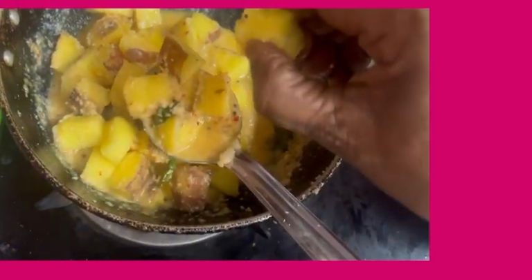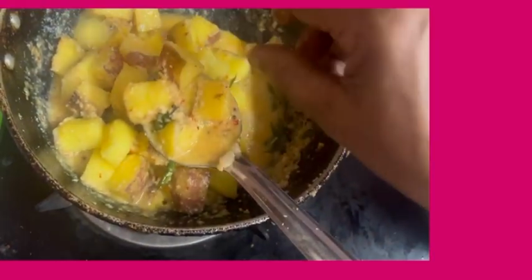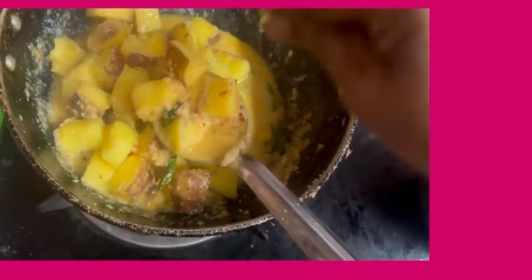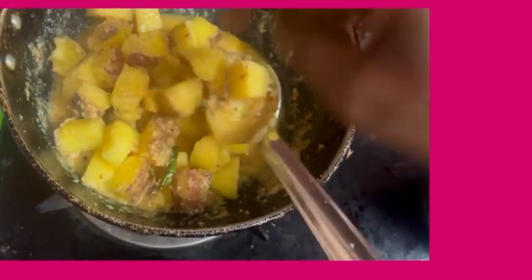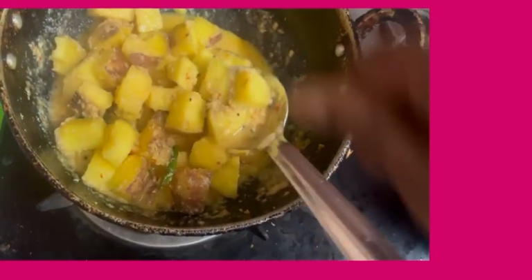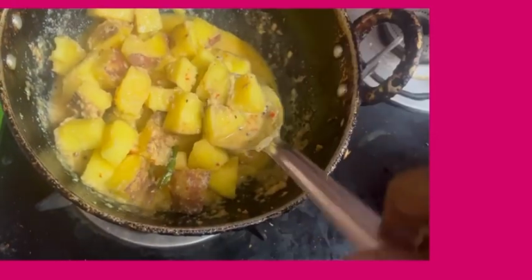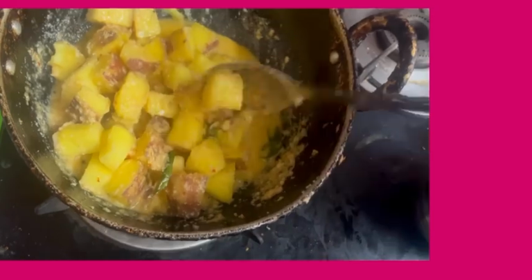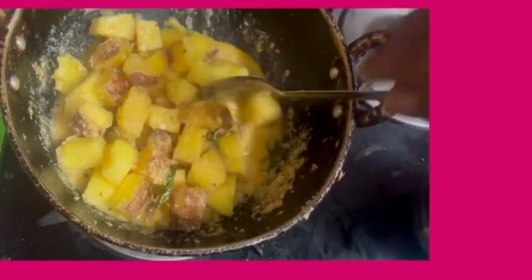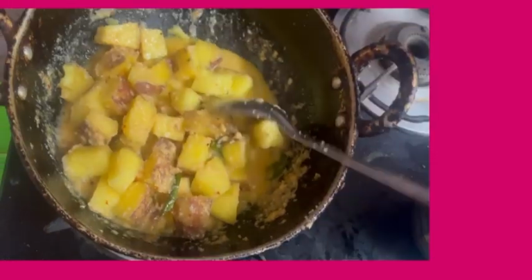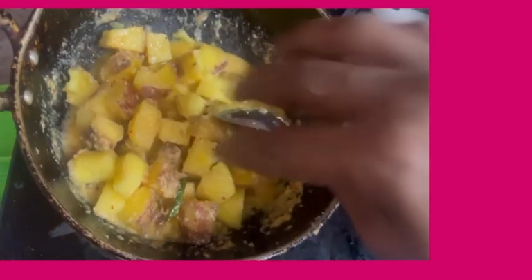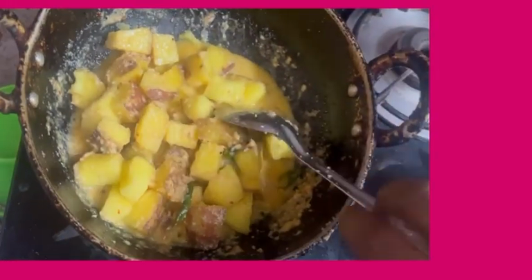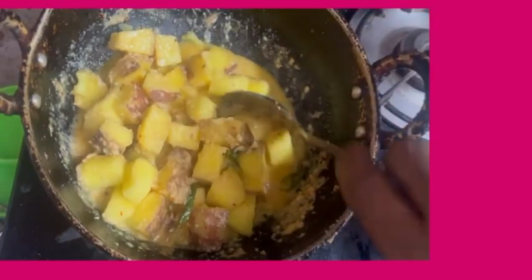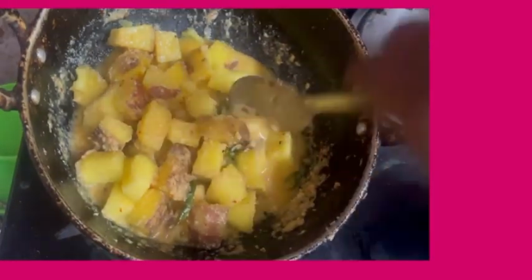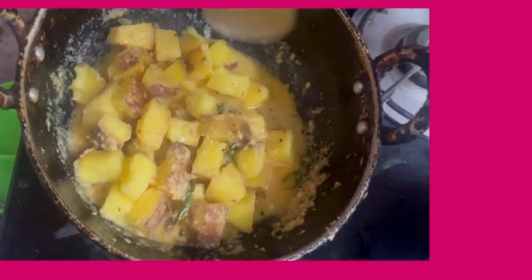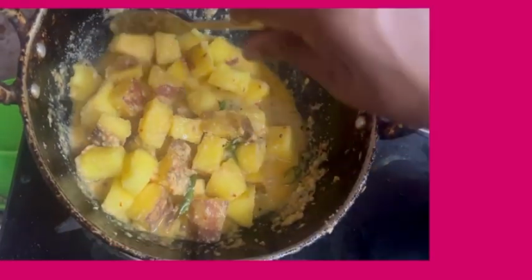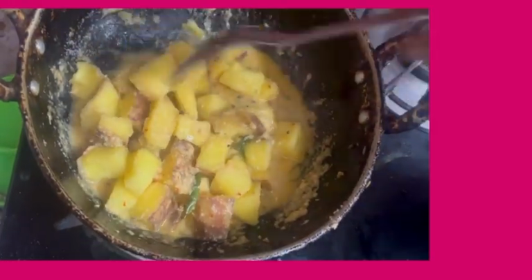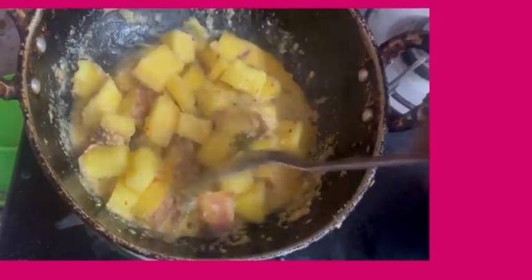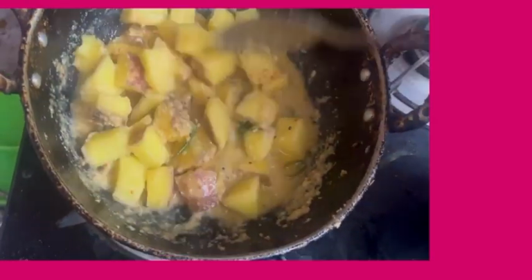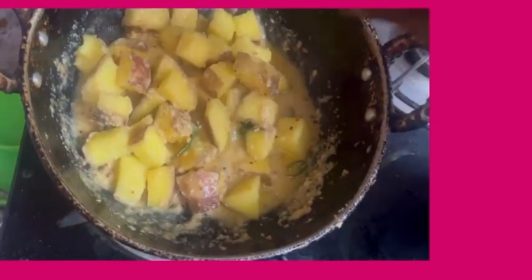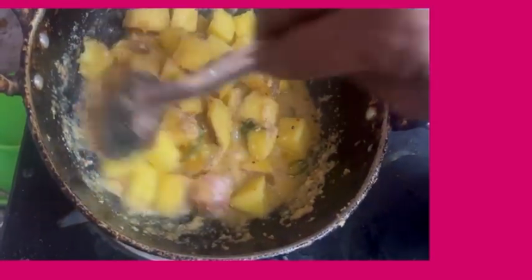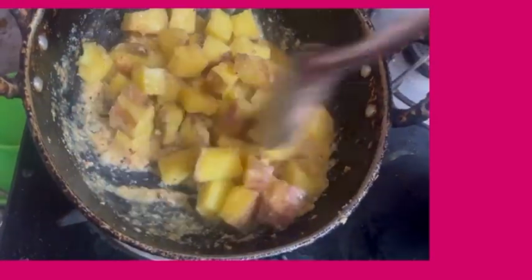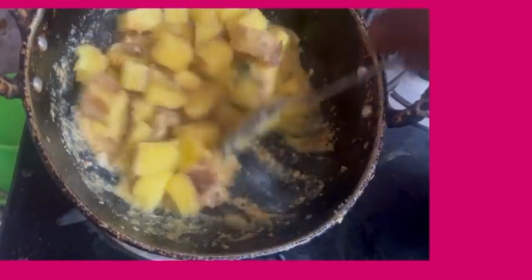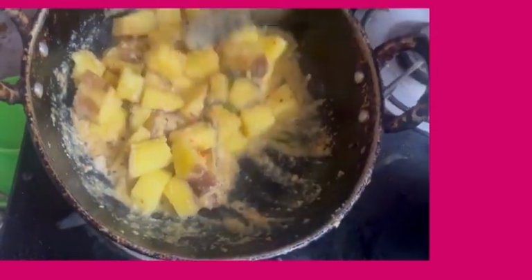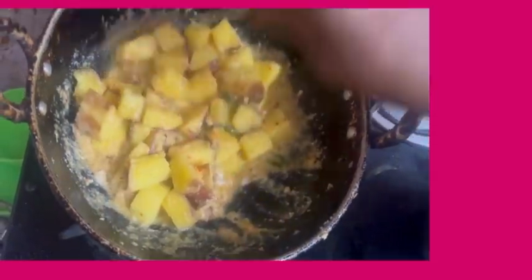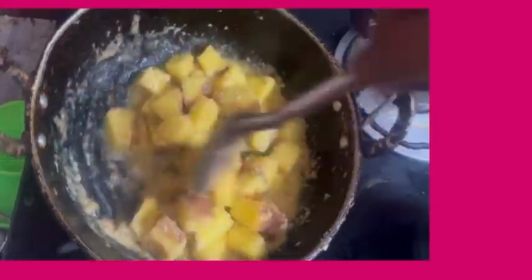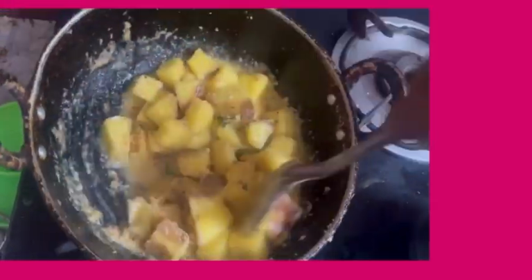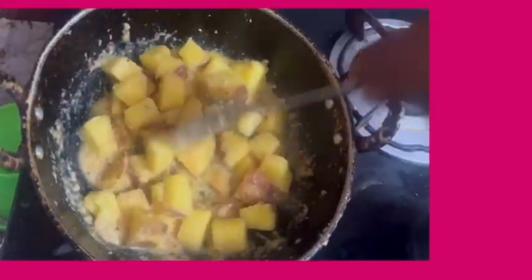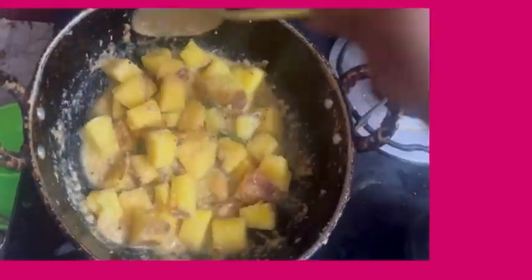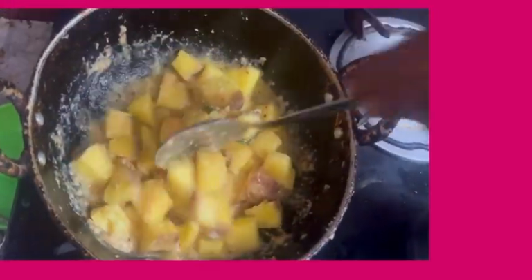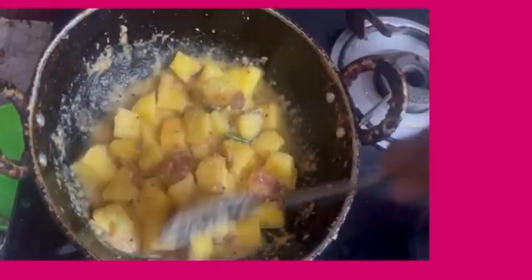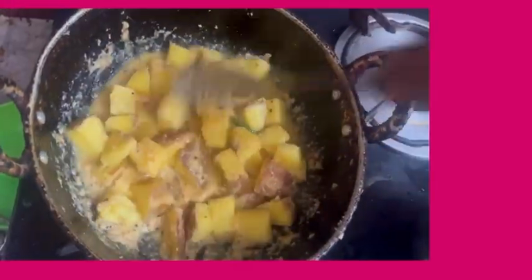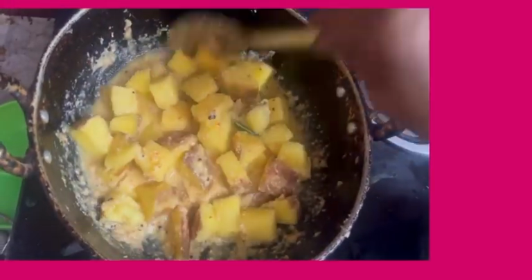I am going to make the sauce. I will be cooking.